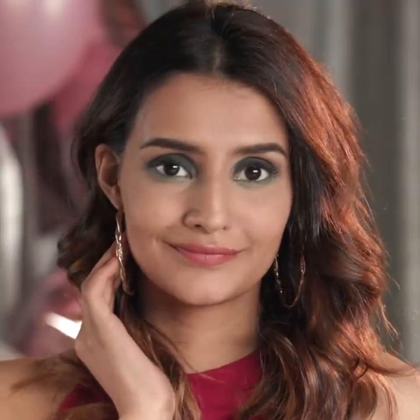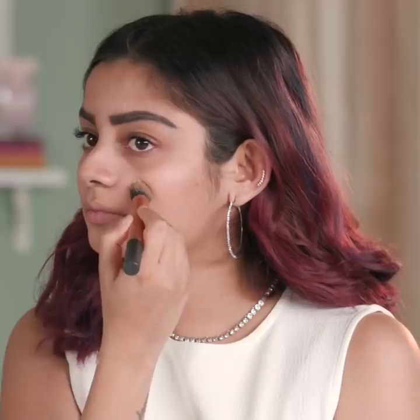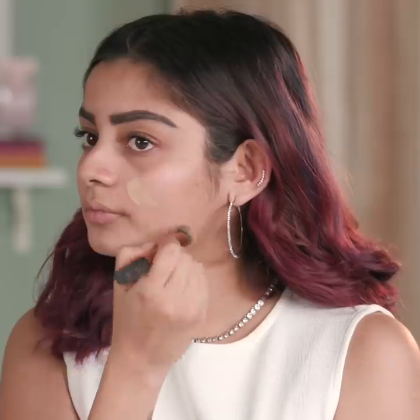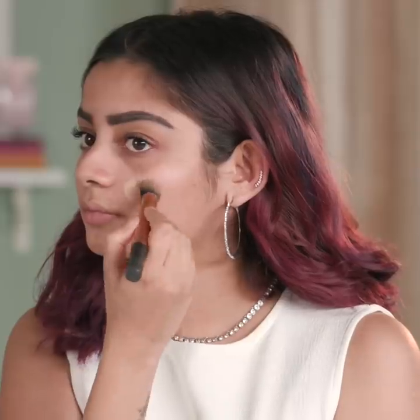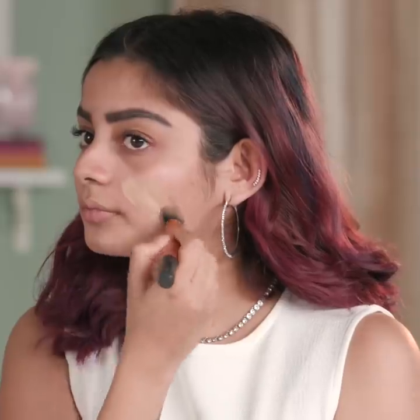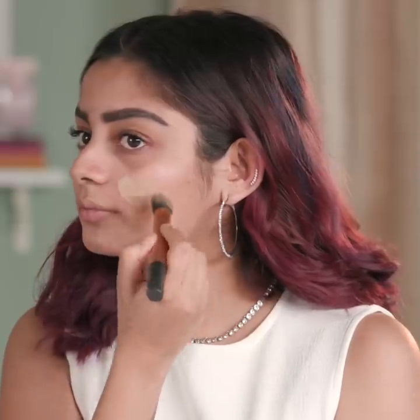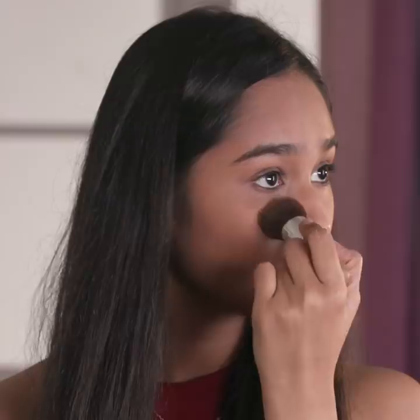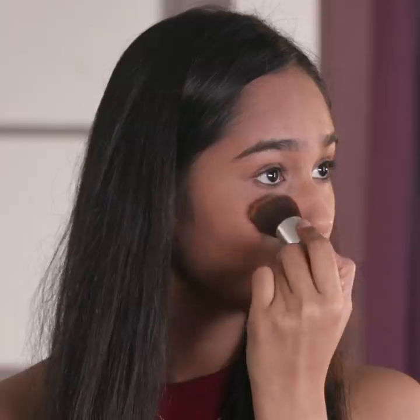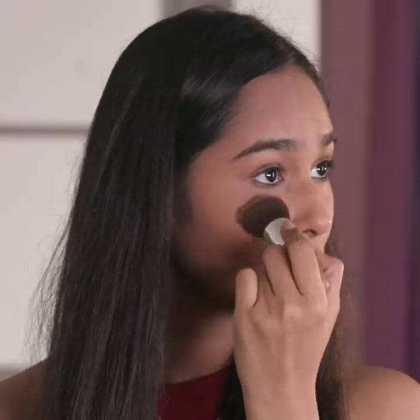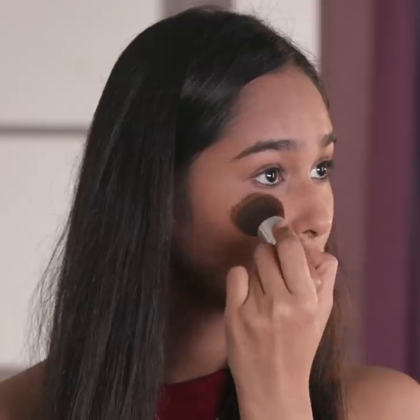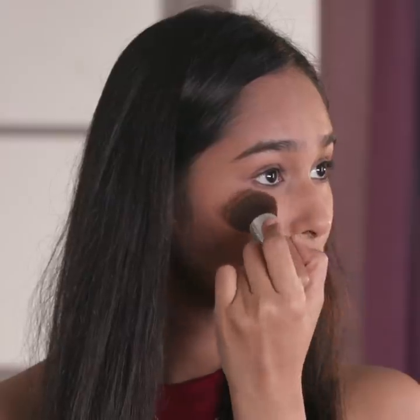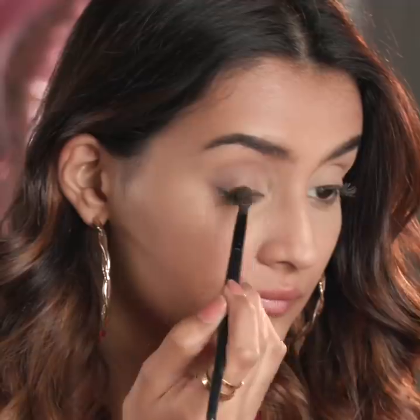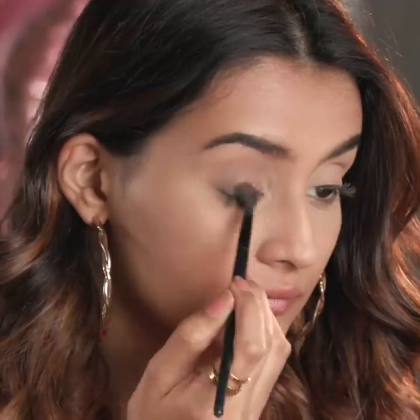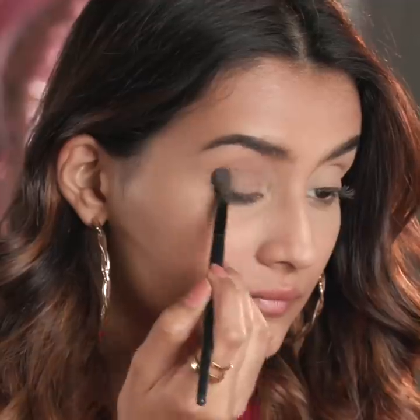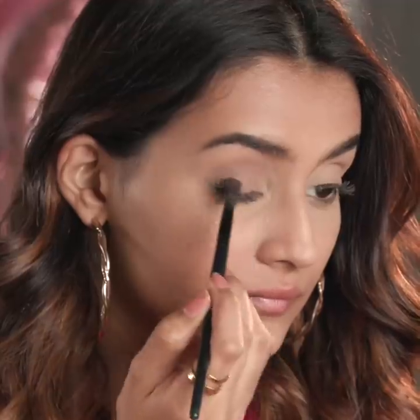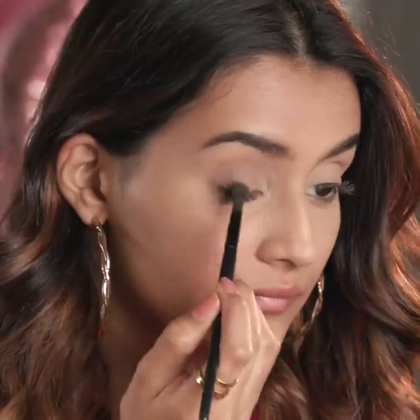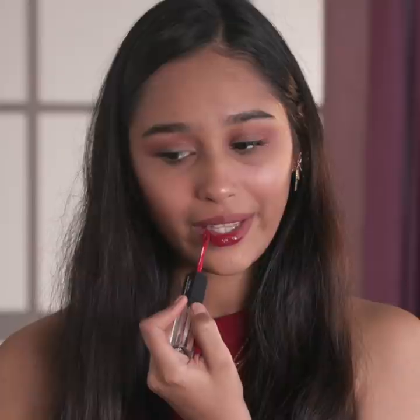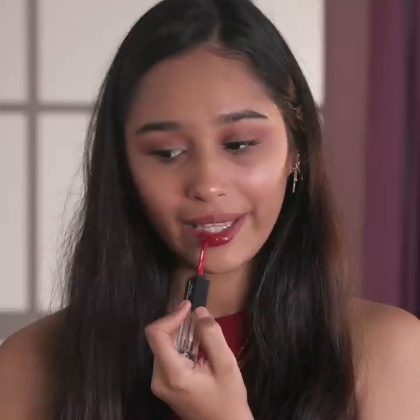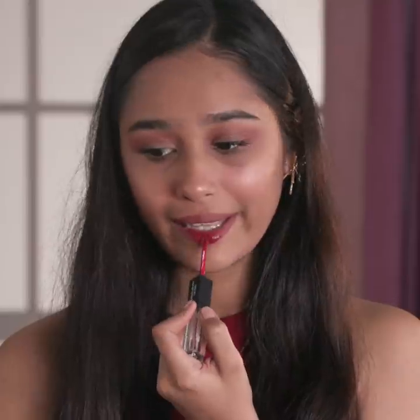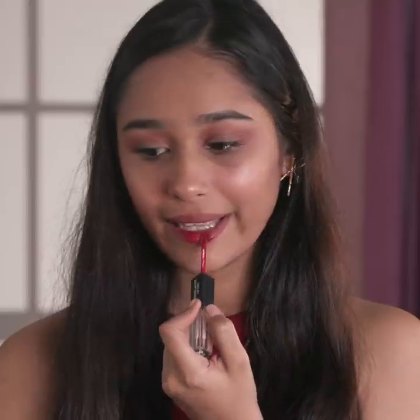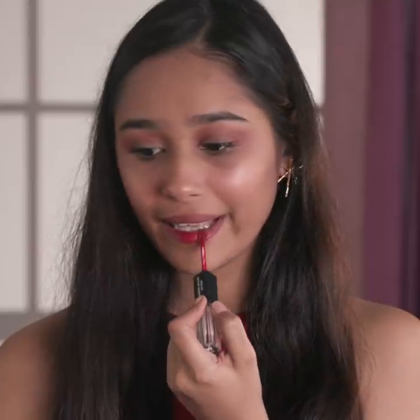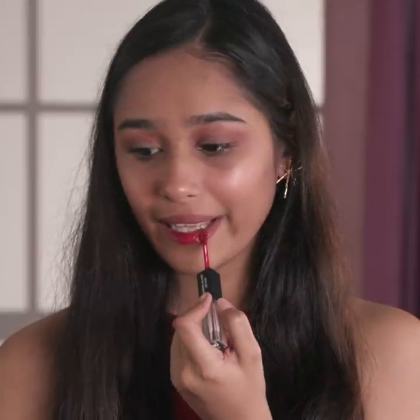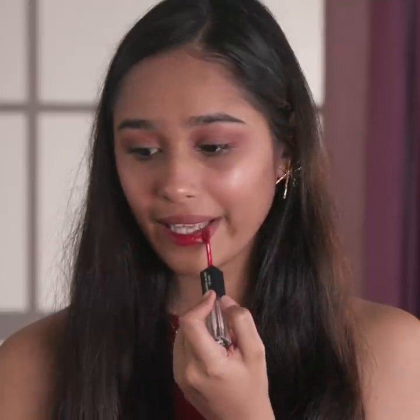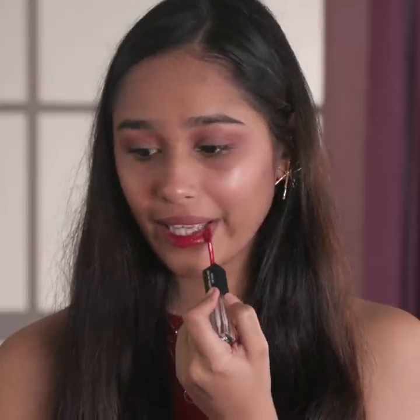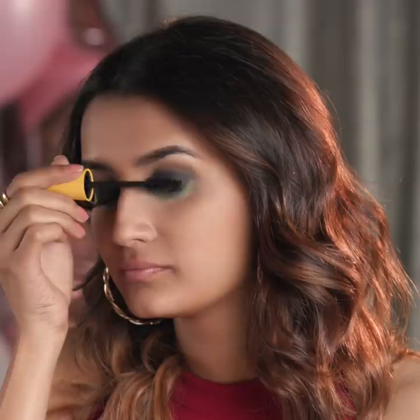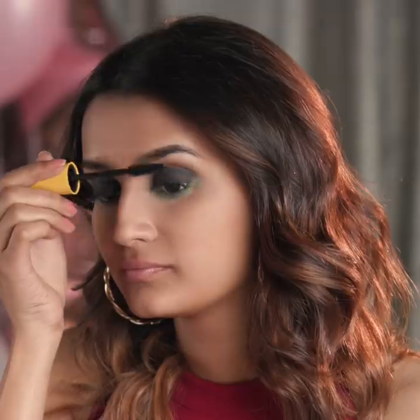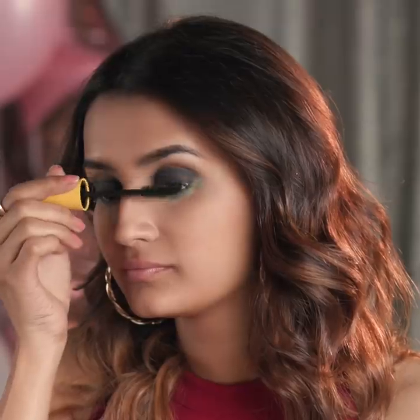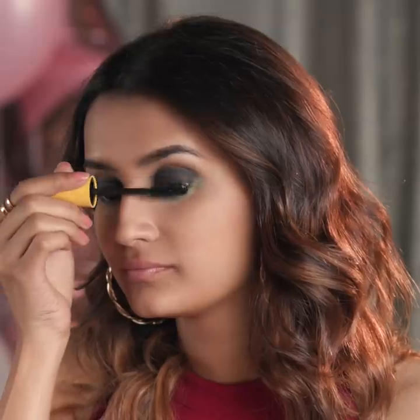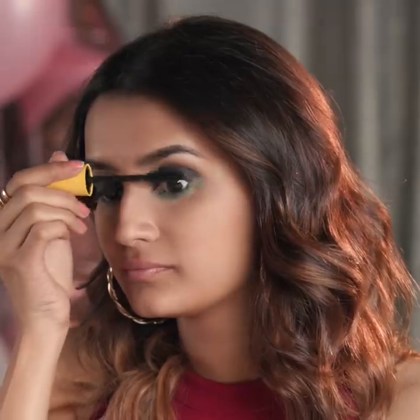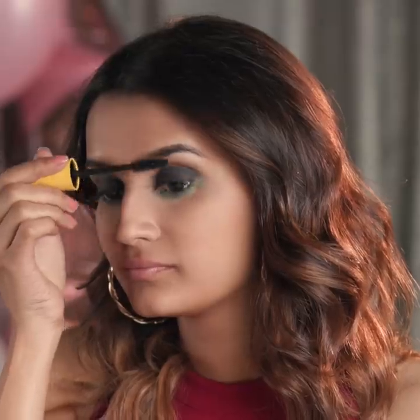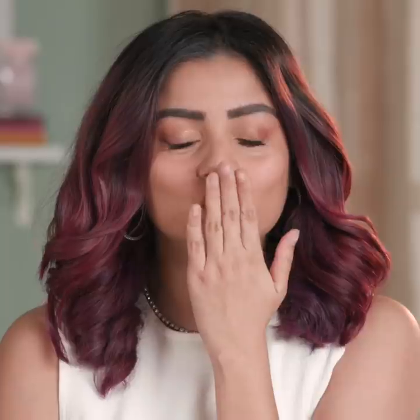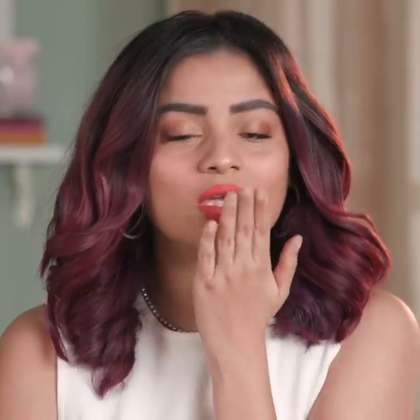These basic makeup looks are essential and easy to master, even if you're on a budget!